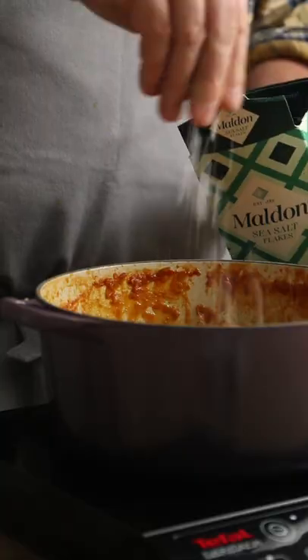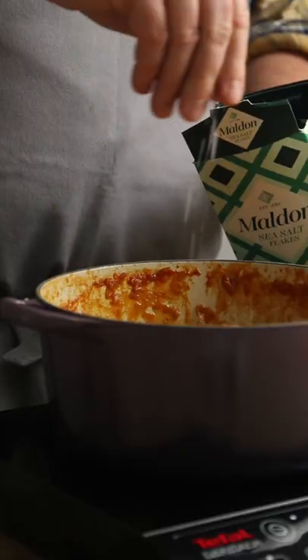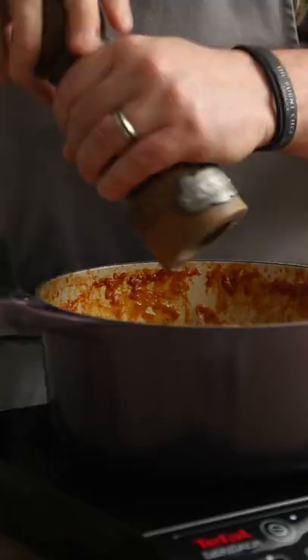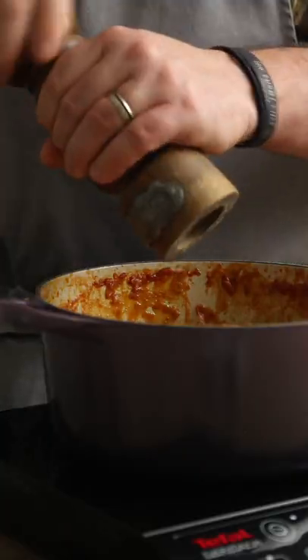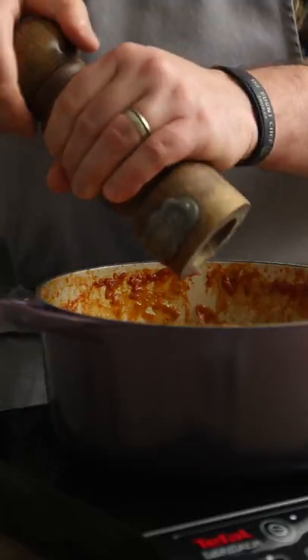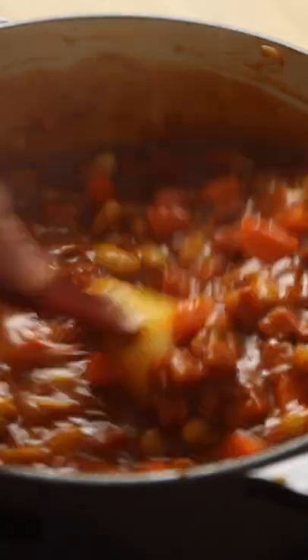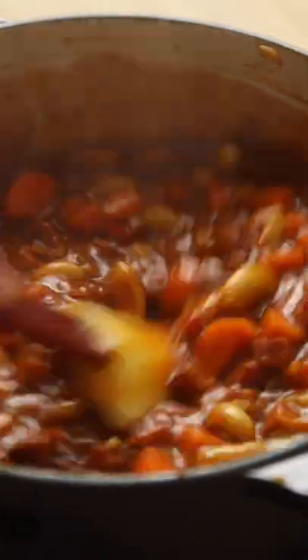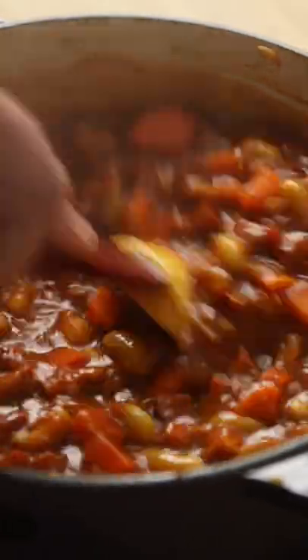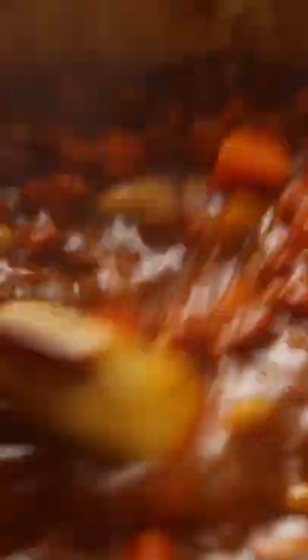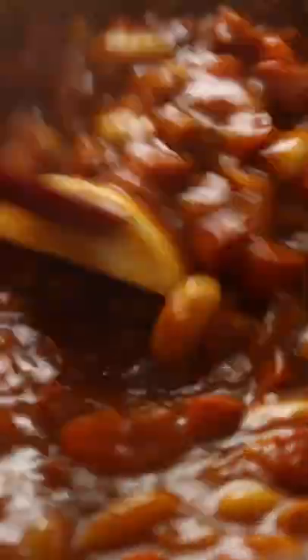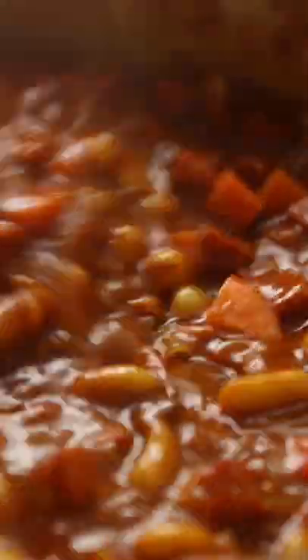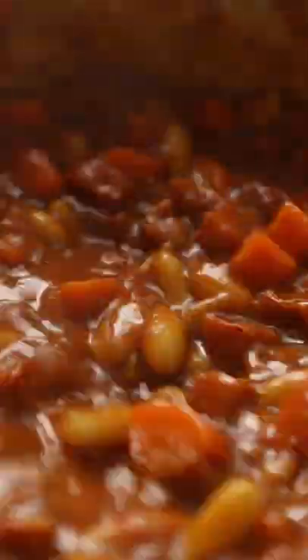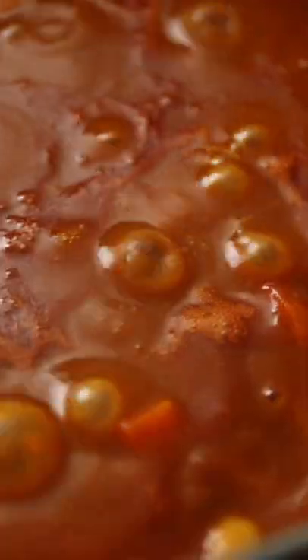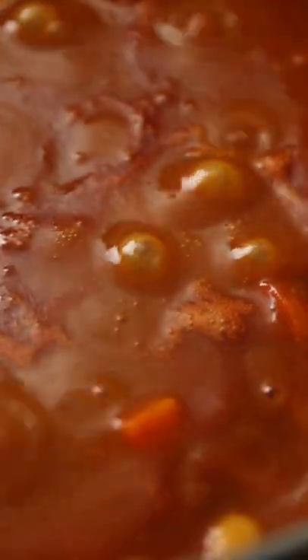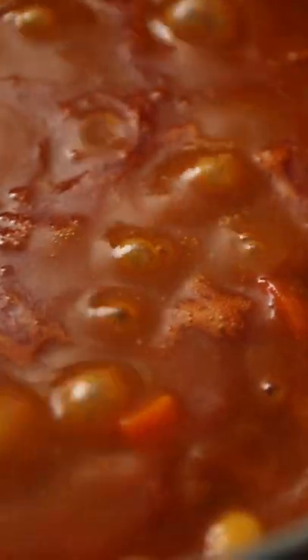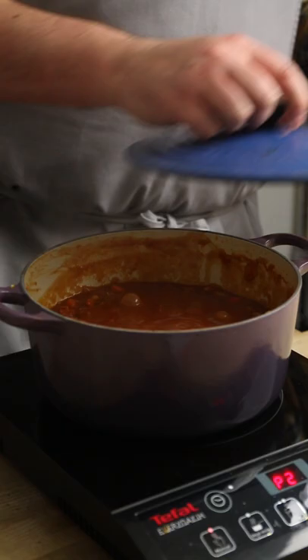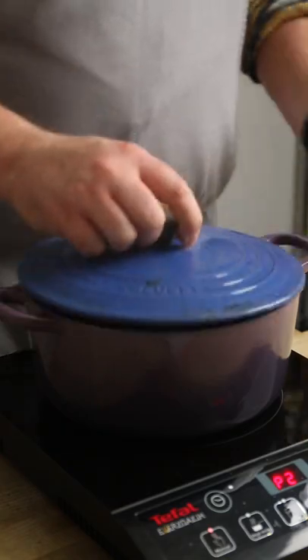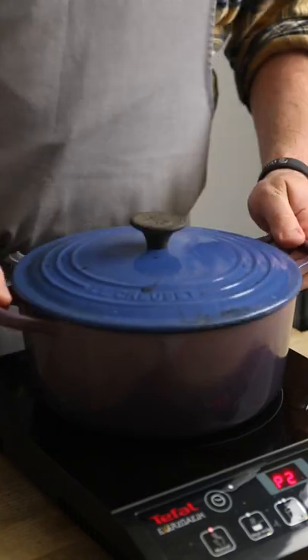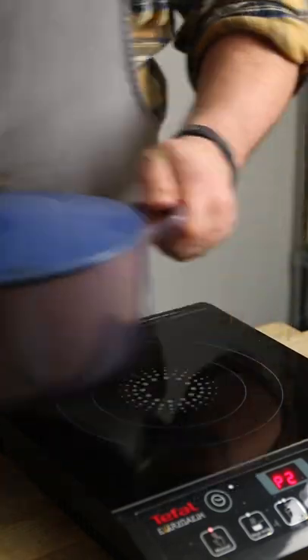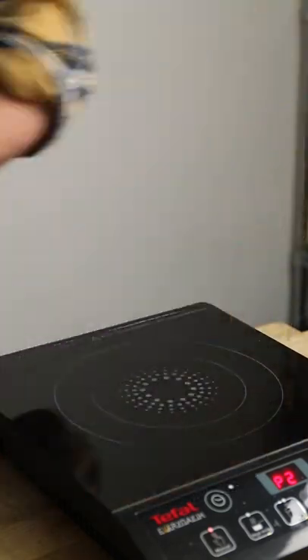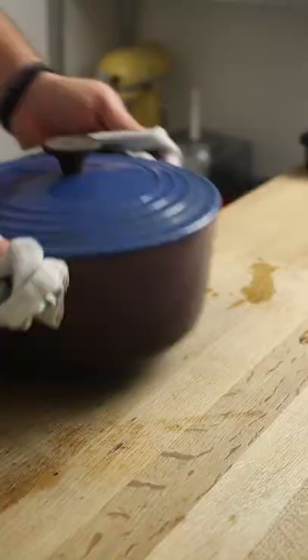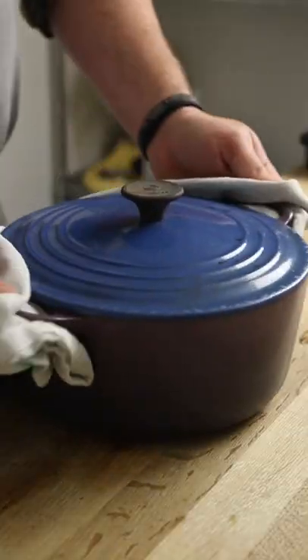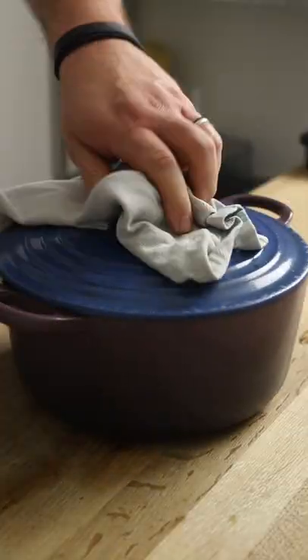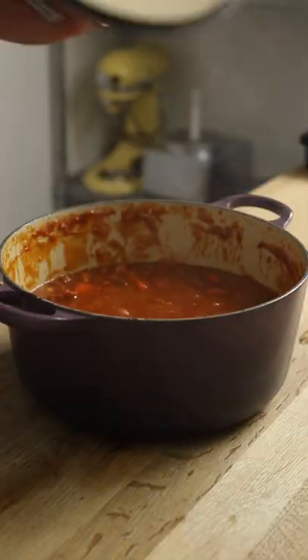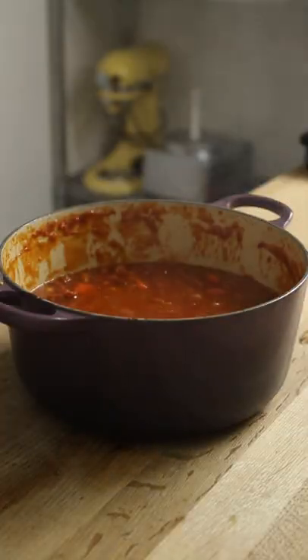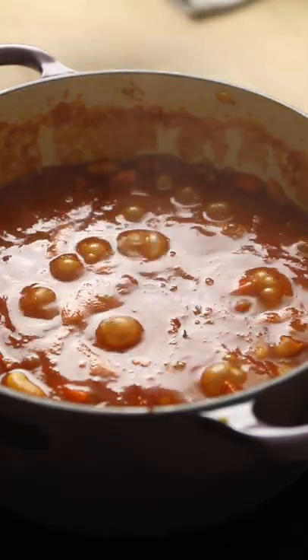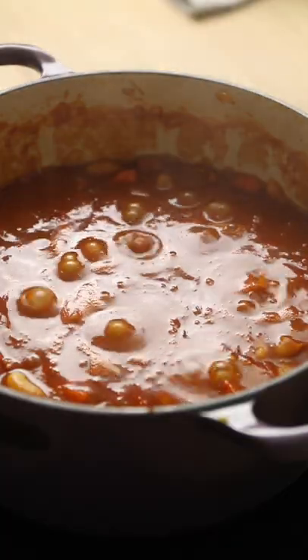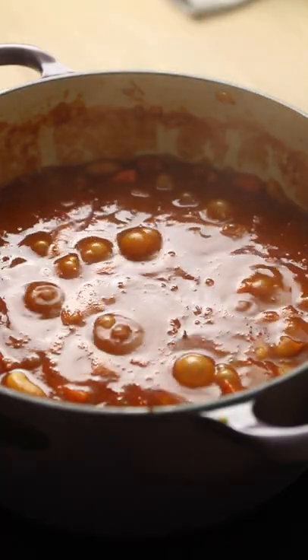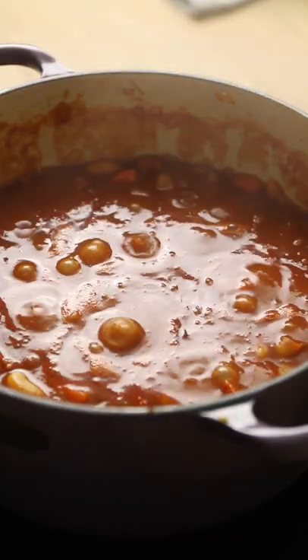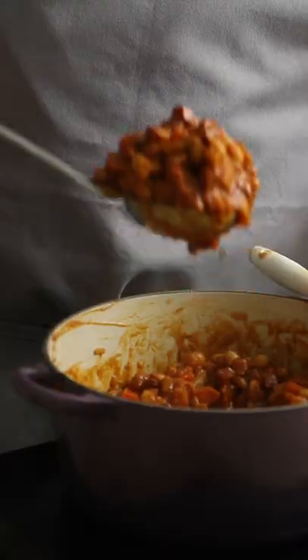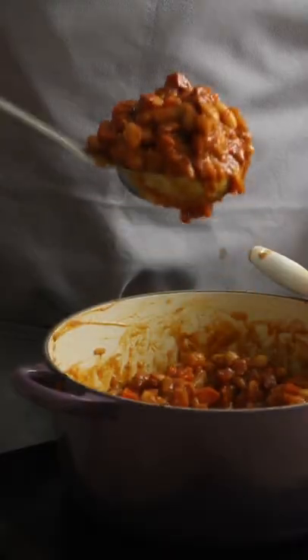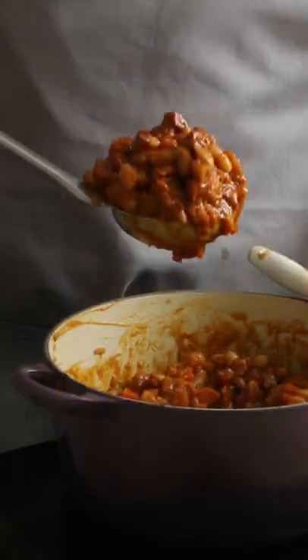Season with salt and pepper, give everything a stir and enter the oven at 160 for one hour. Once cooked, remove from the oven and bask in all their beanie glory.